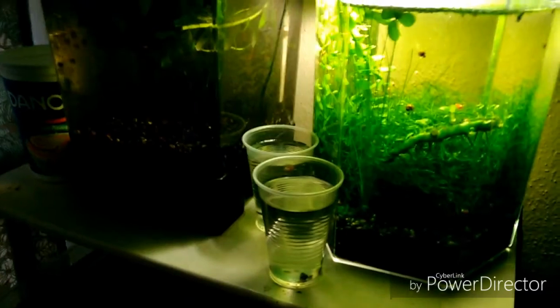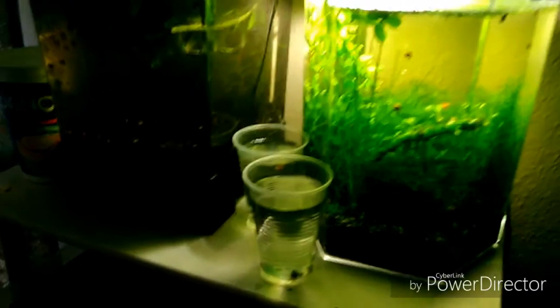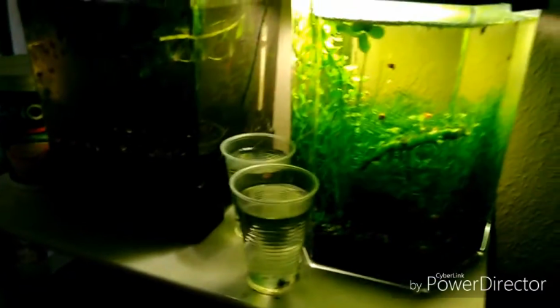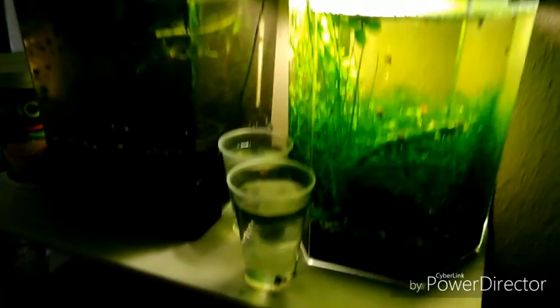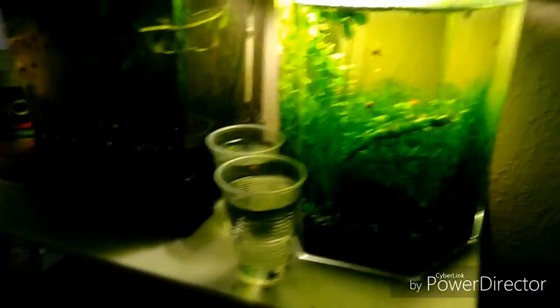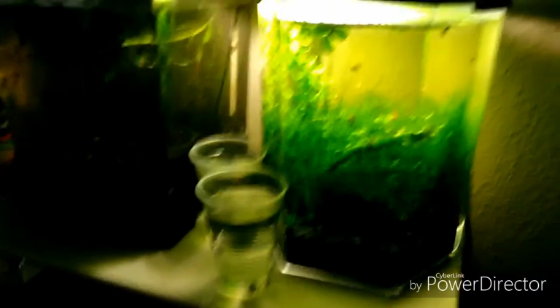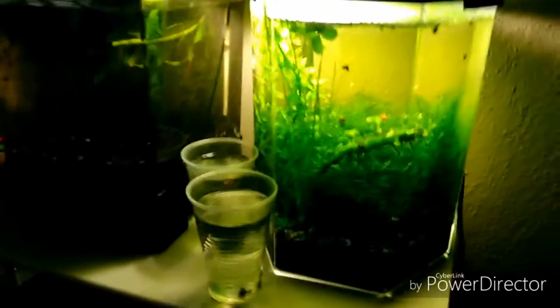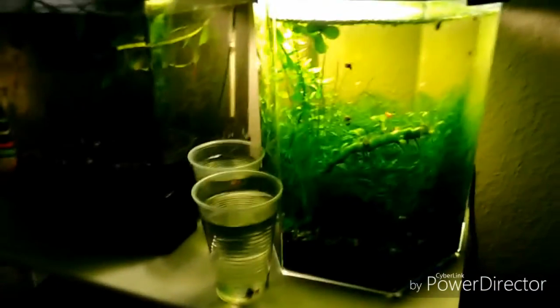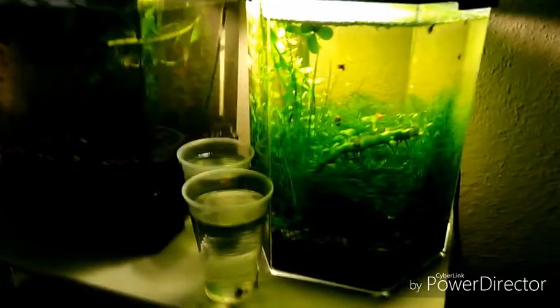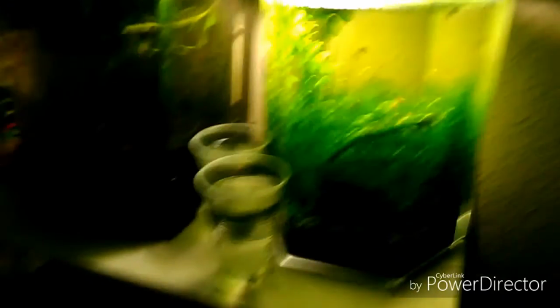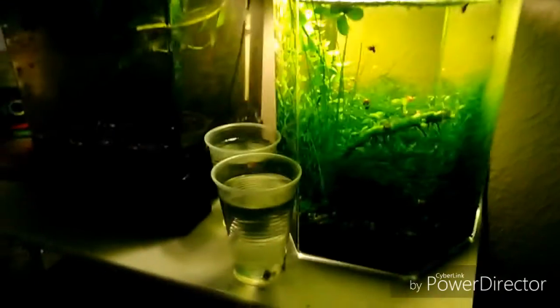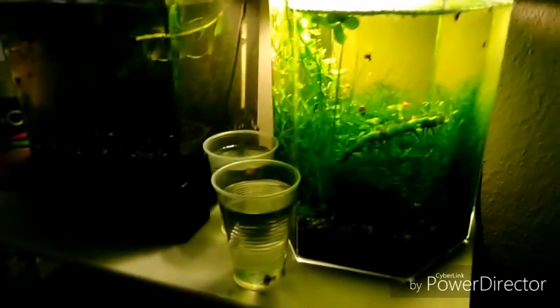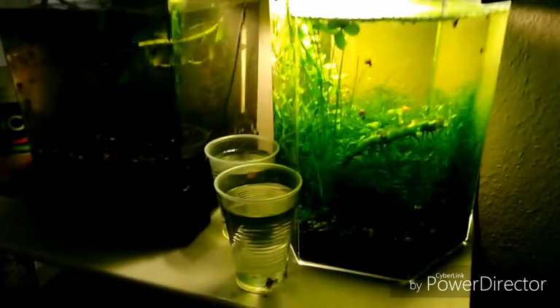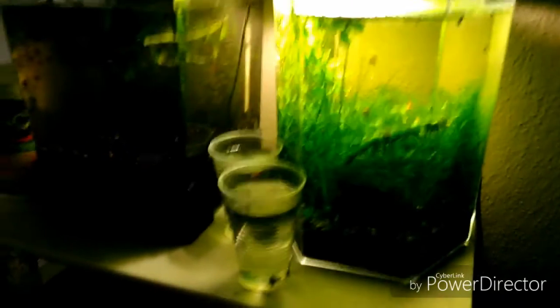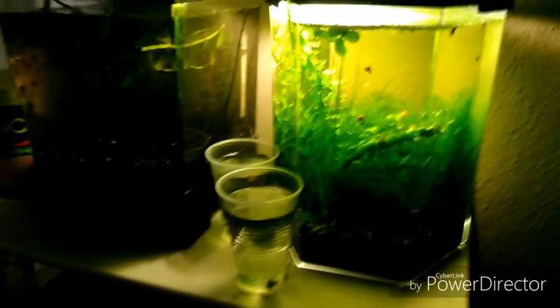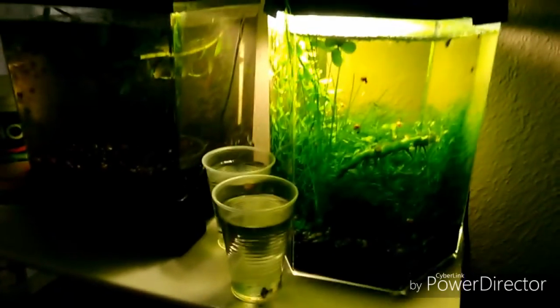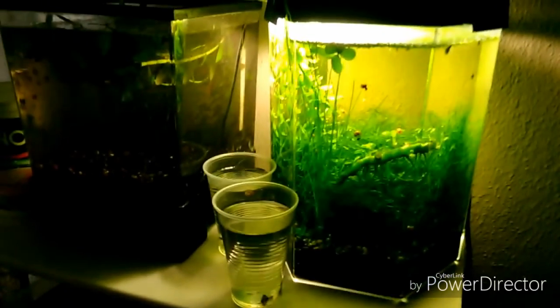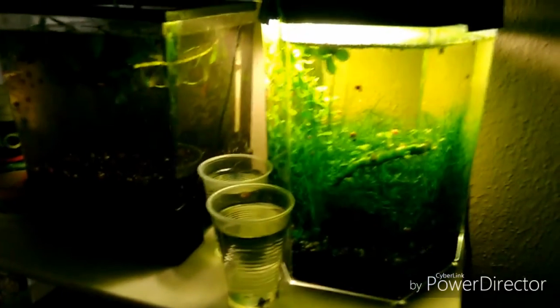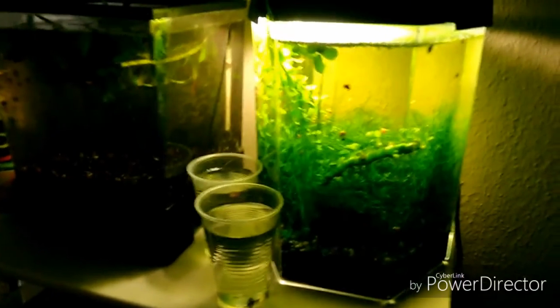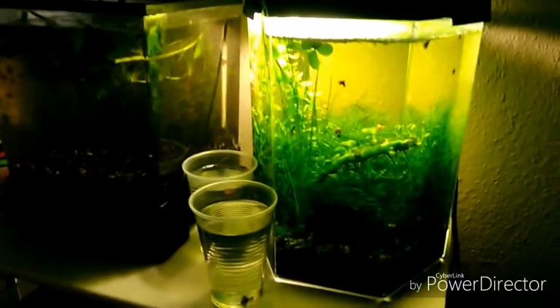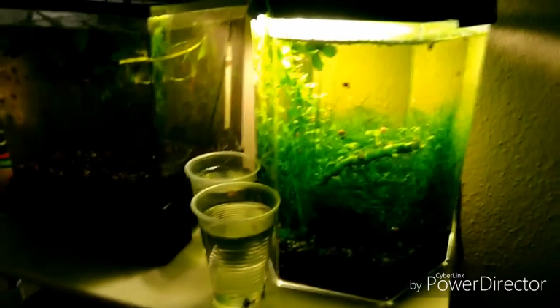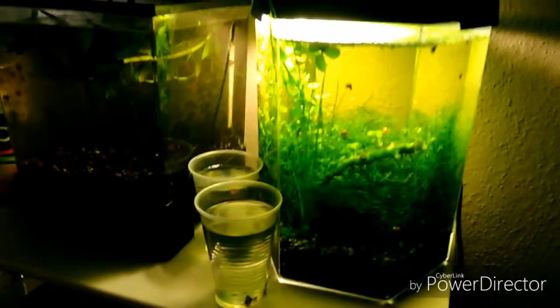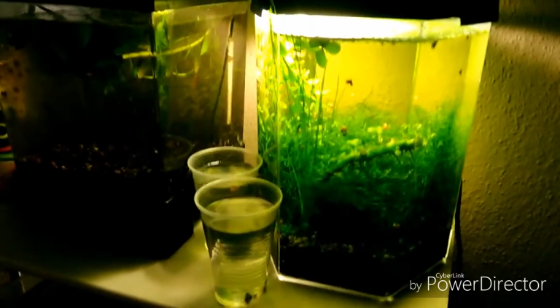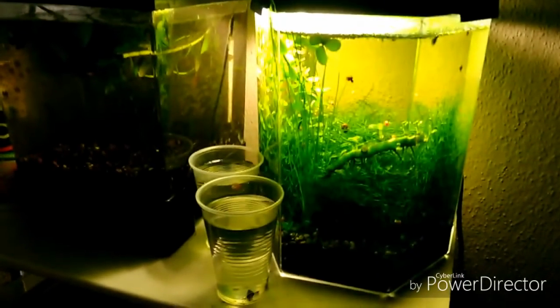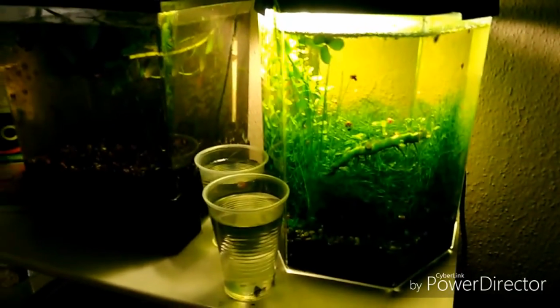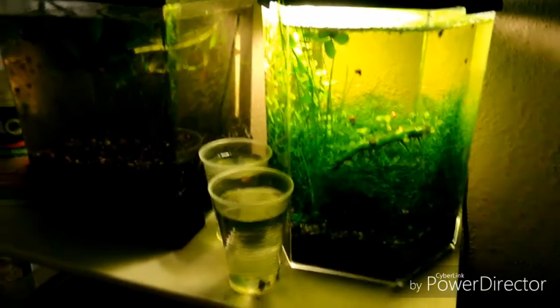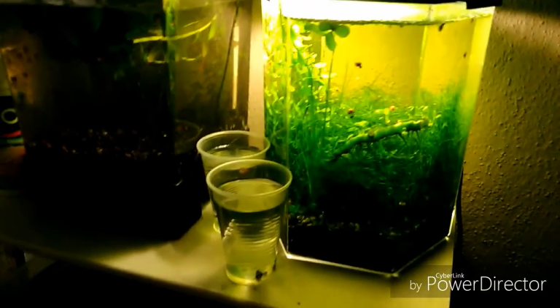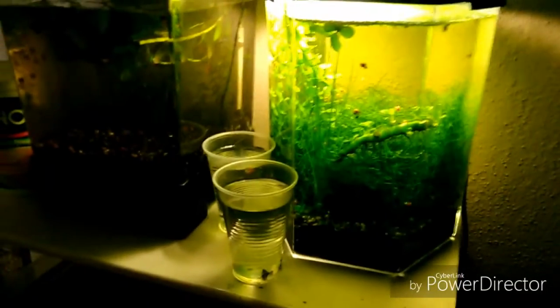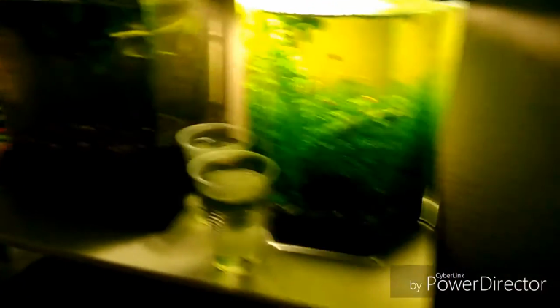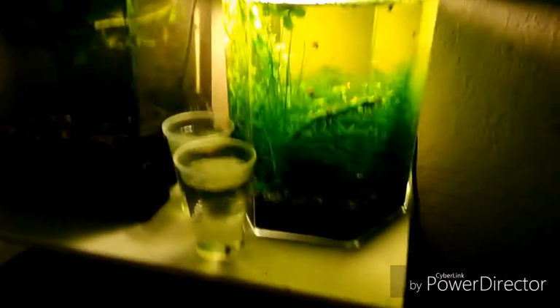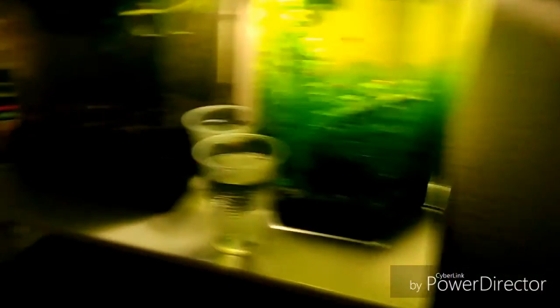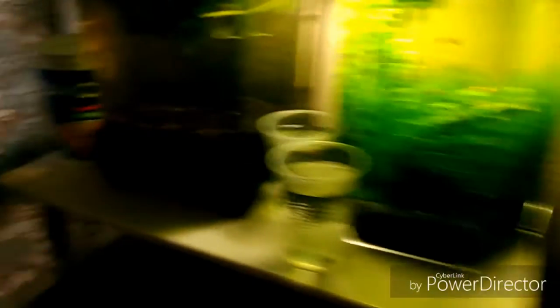Muy buenas chicos, aquí de nuevo un video de este su canal, Acuariofilia BS 2.0.